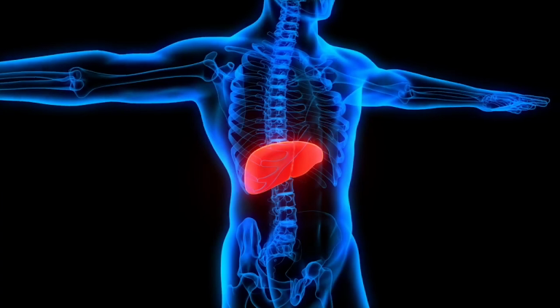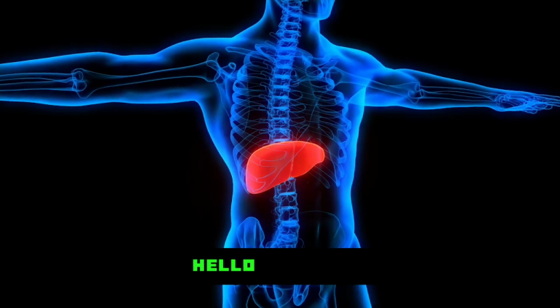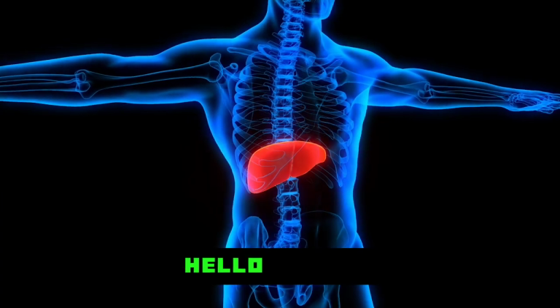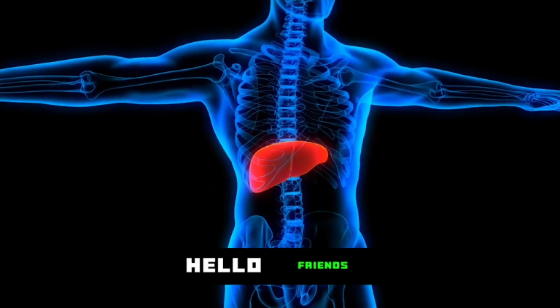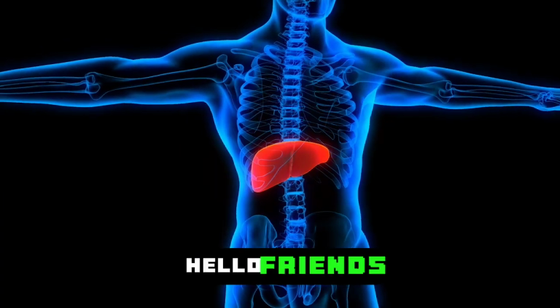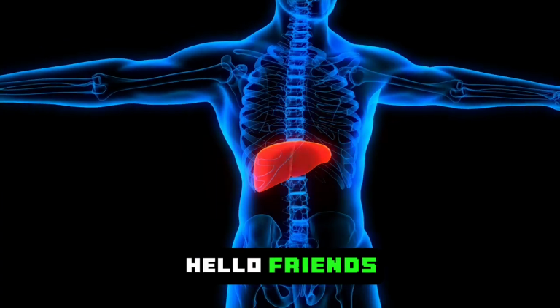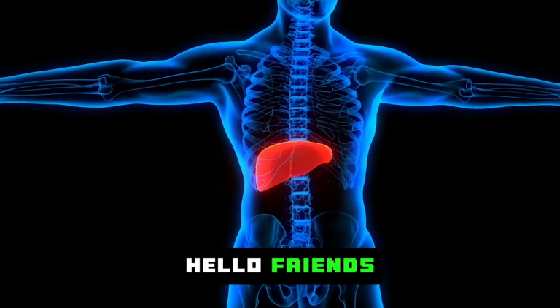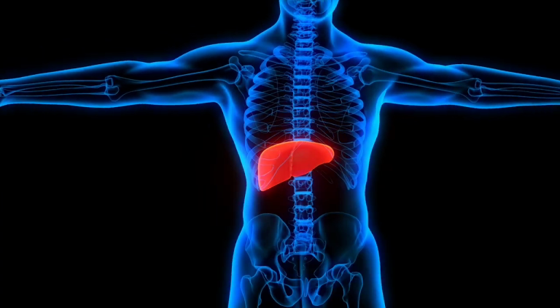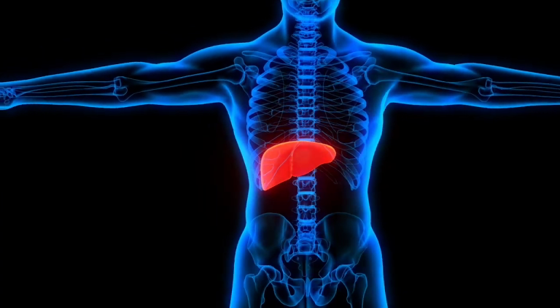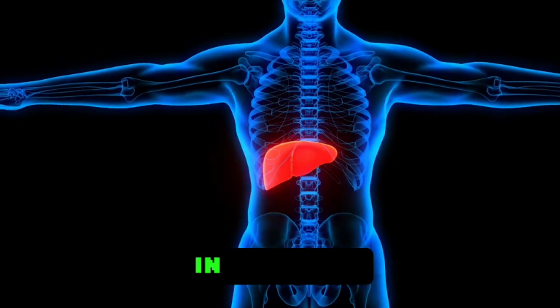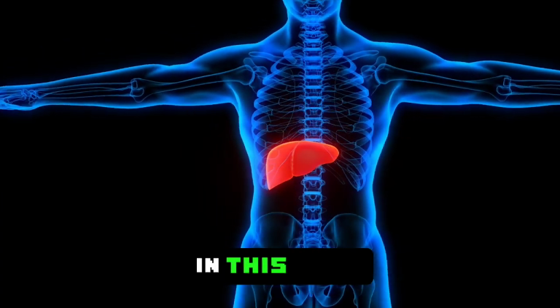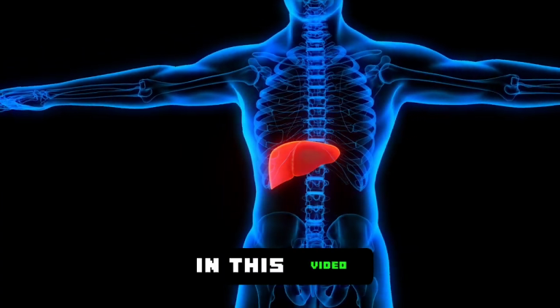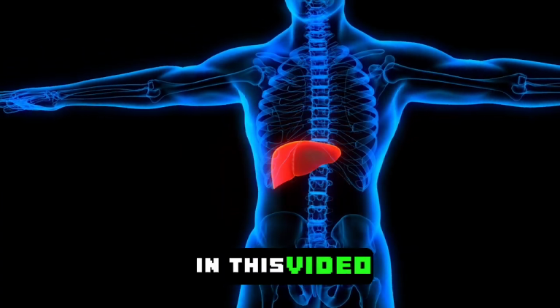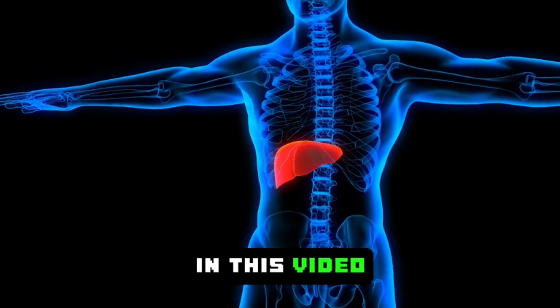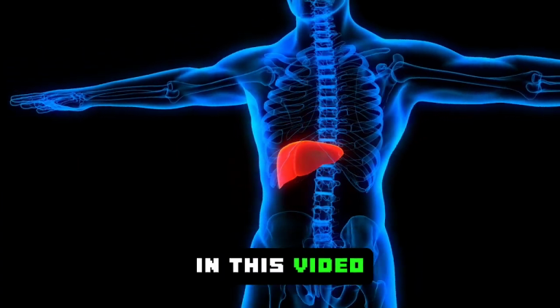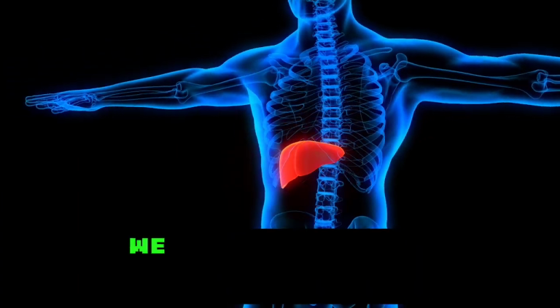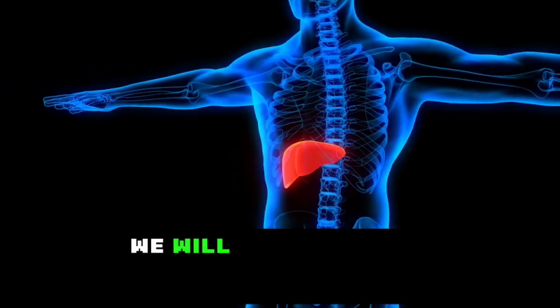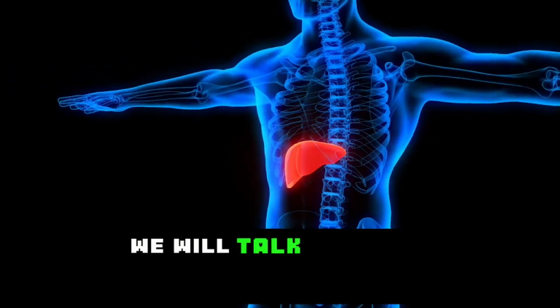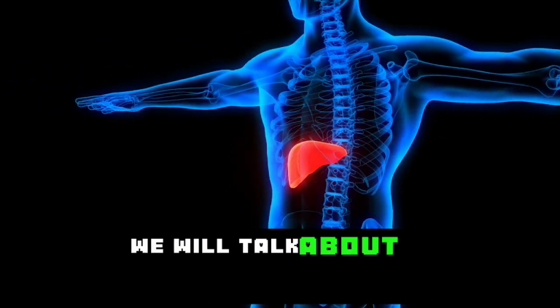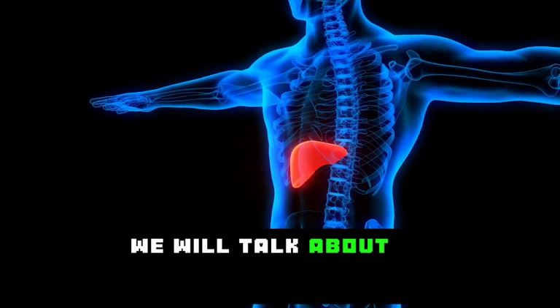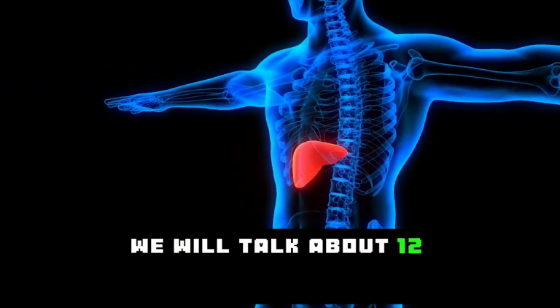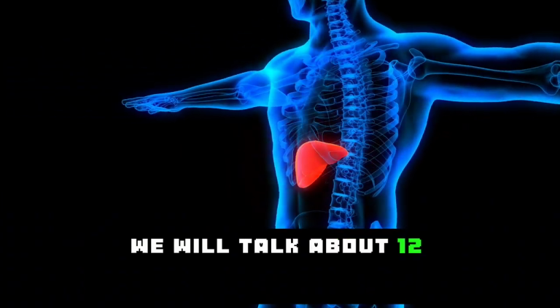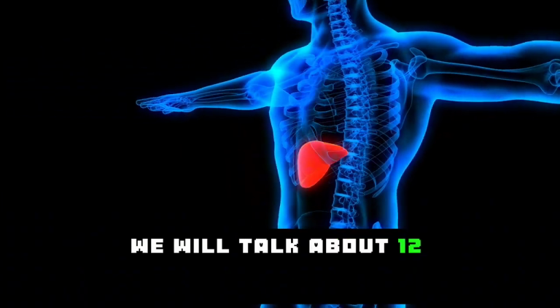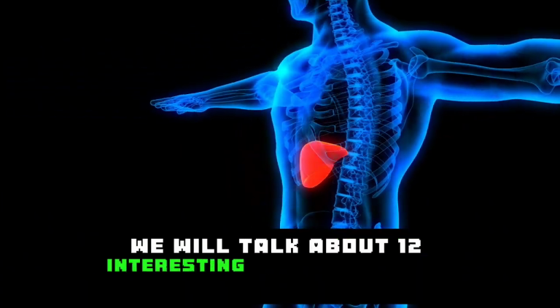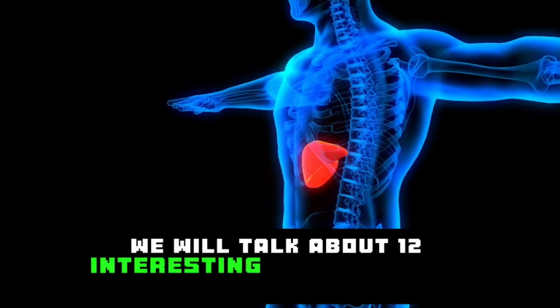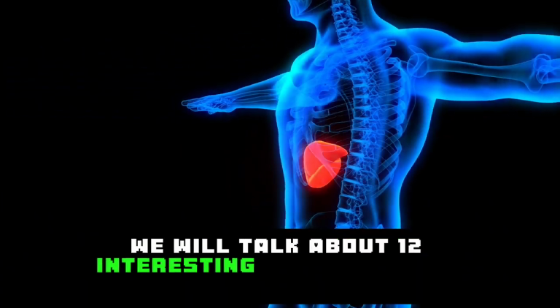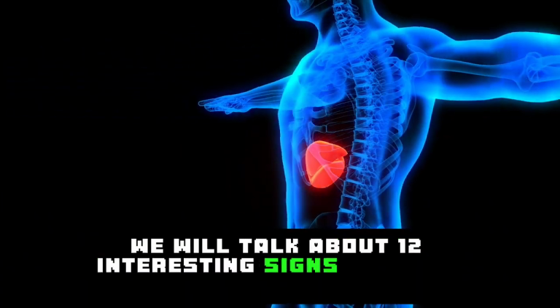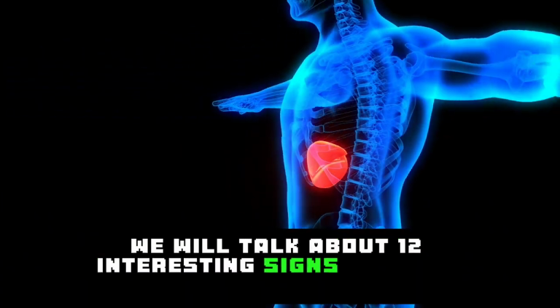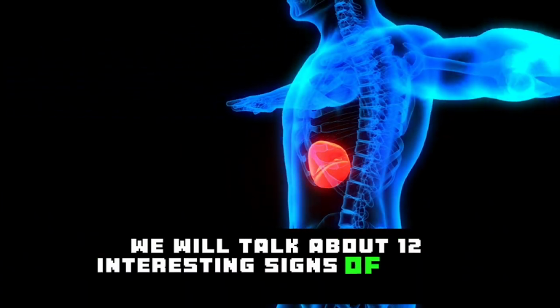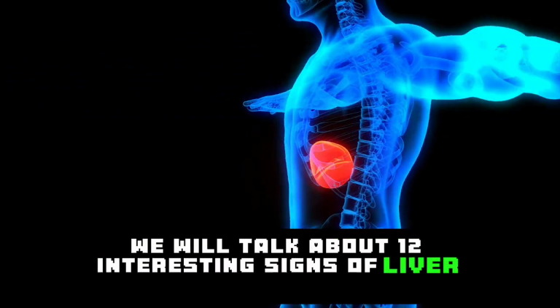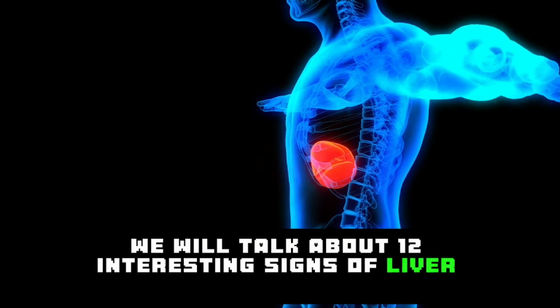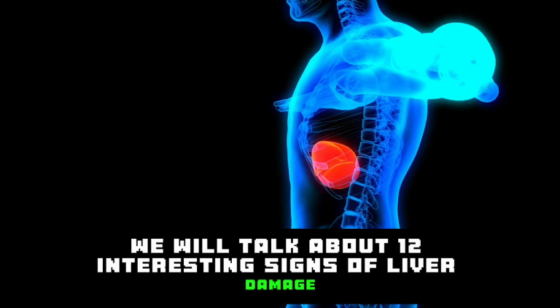Hello friends. In this video, we will talk about 12 interesting signs of liver damage.